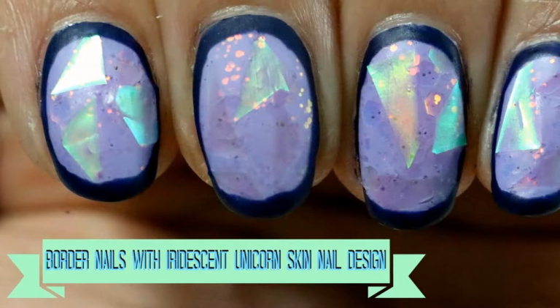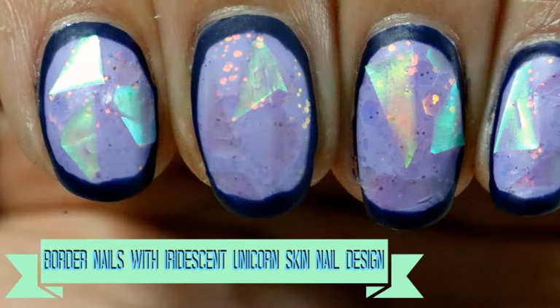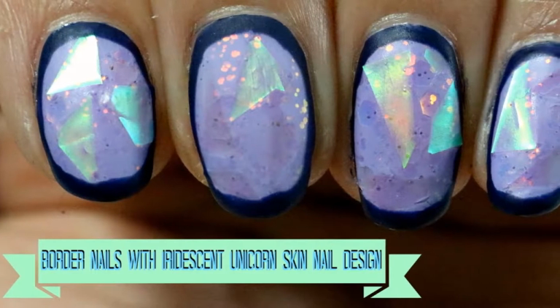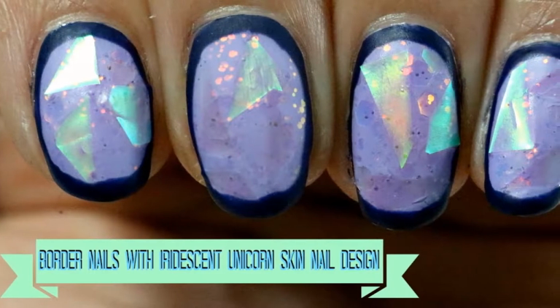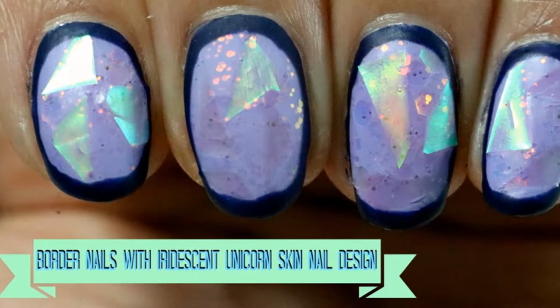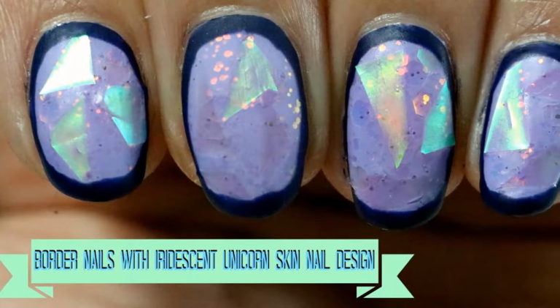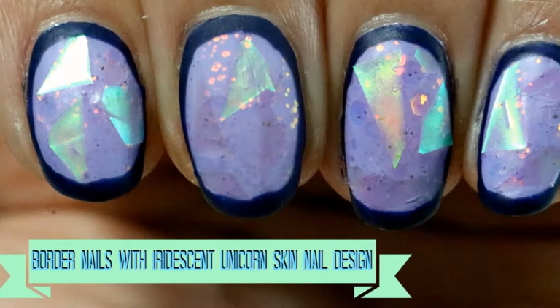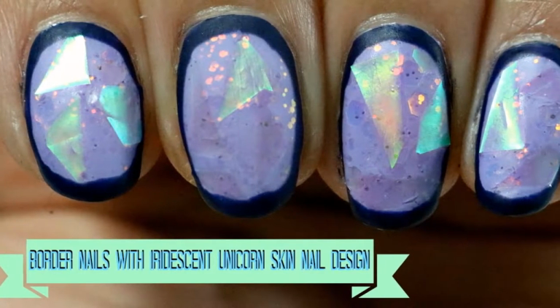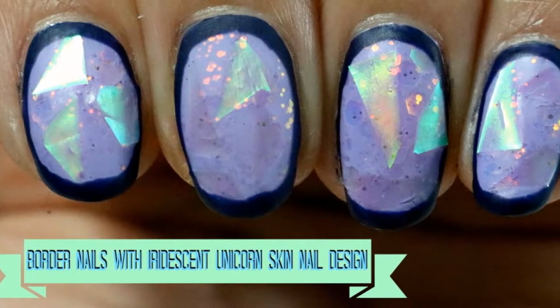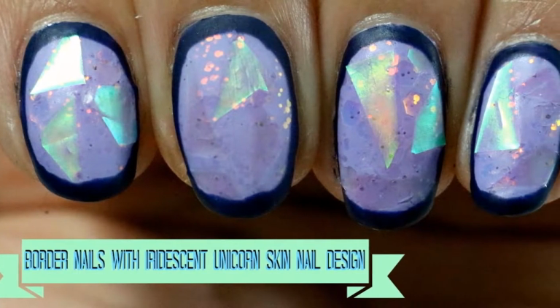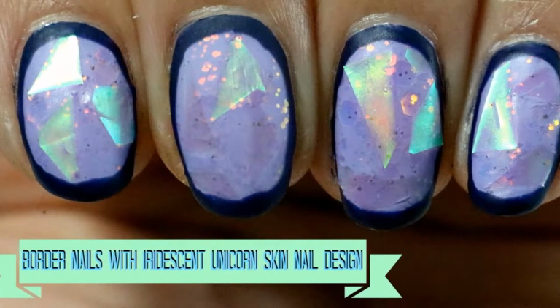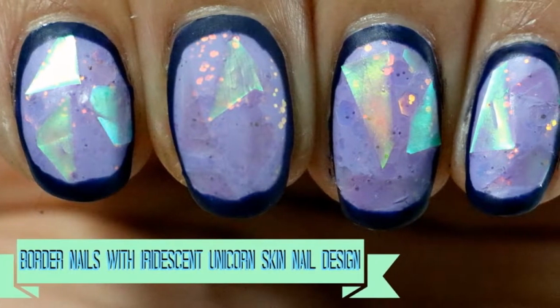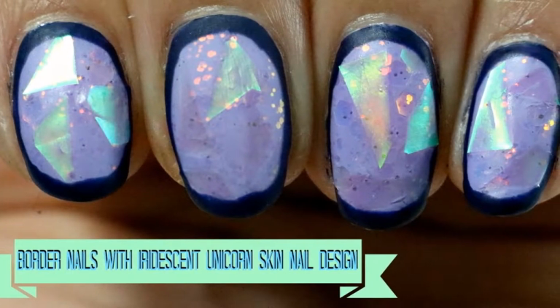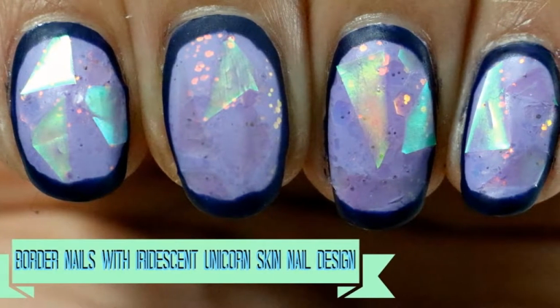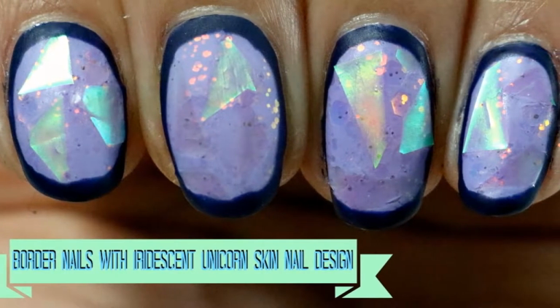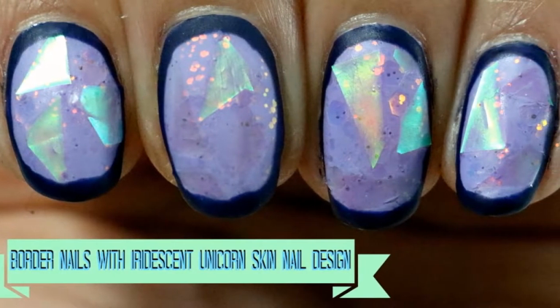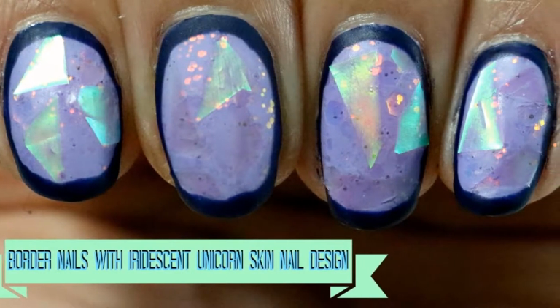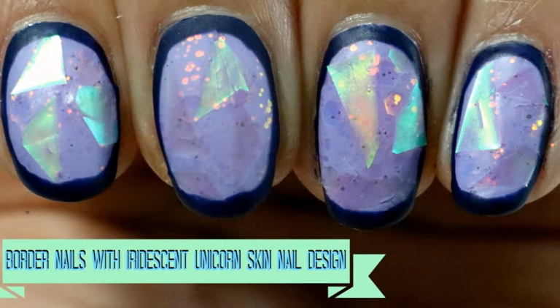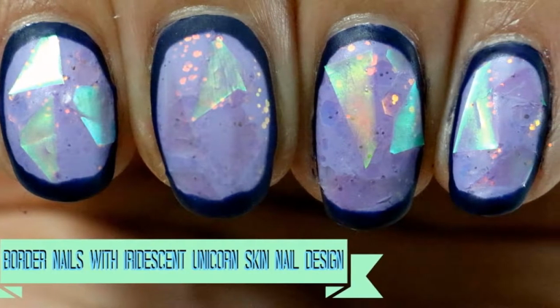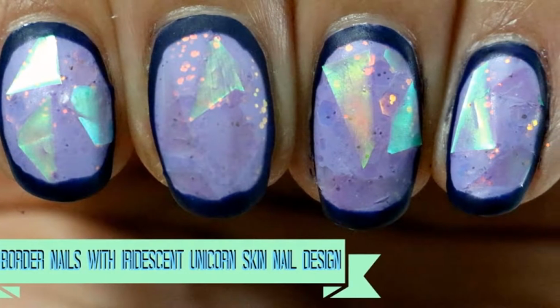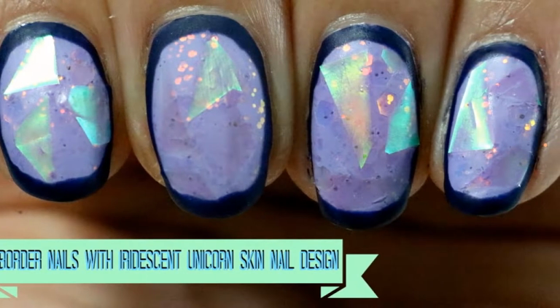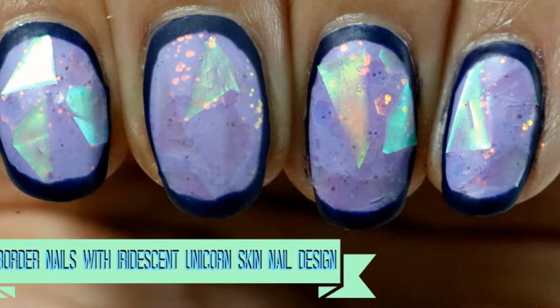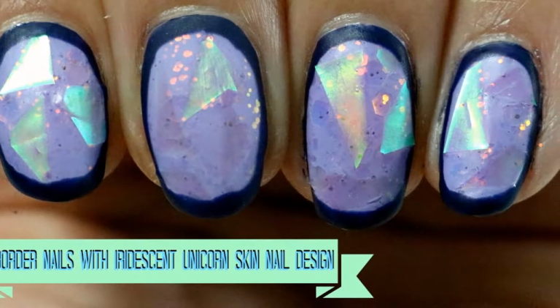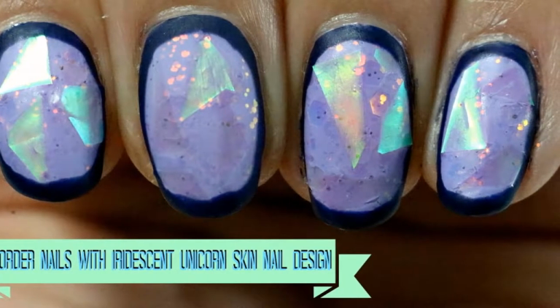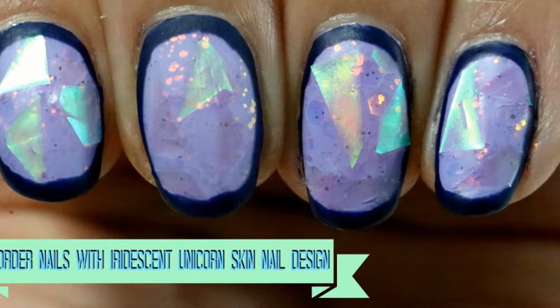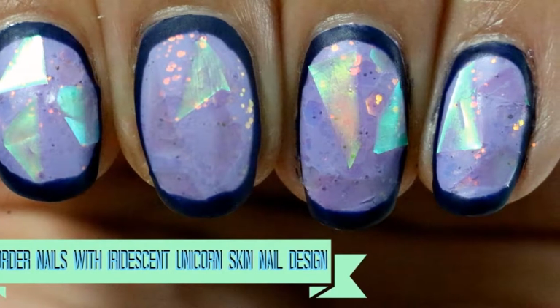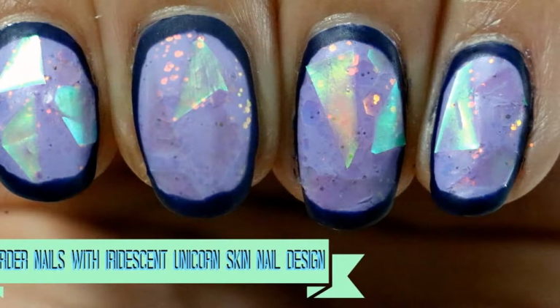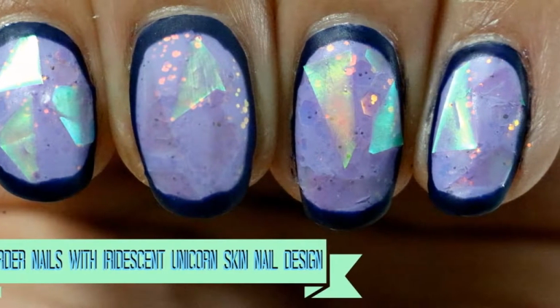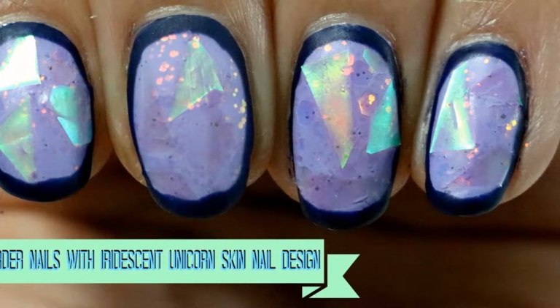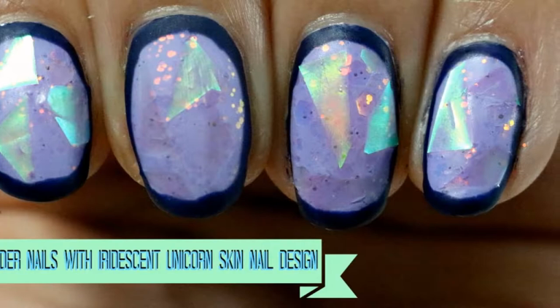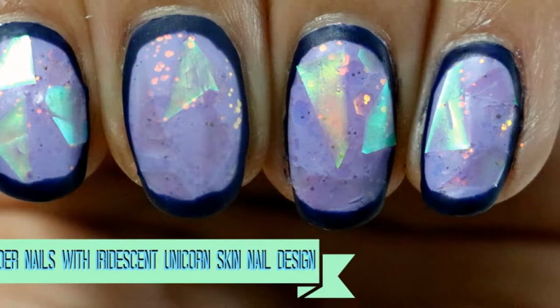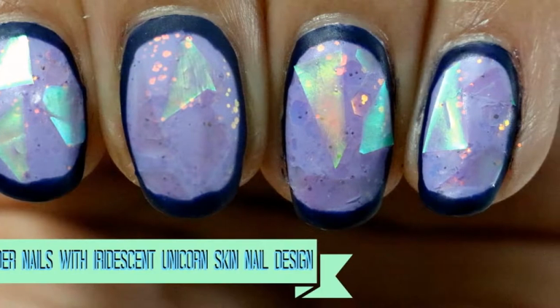Hey guys! Today I'm going to show you how to do these border nails with iridescent unicorn skin.